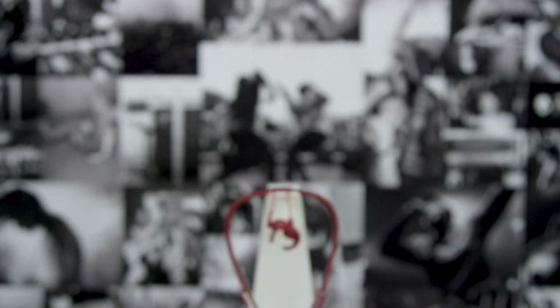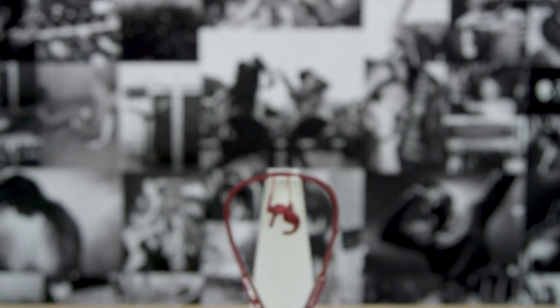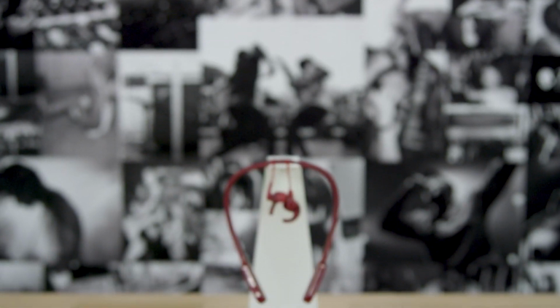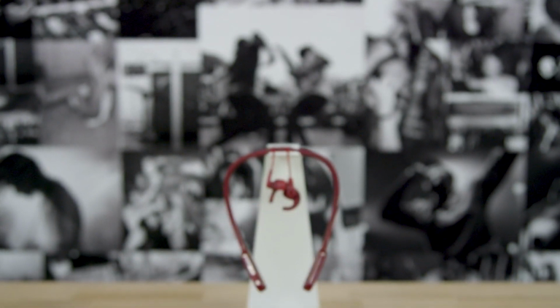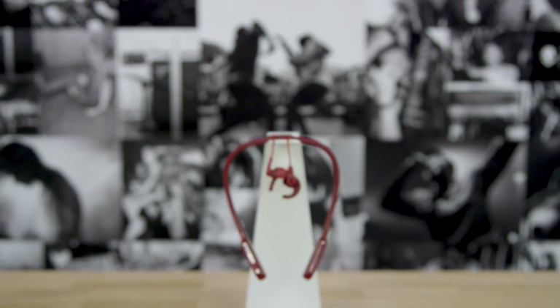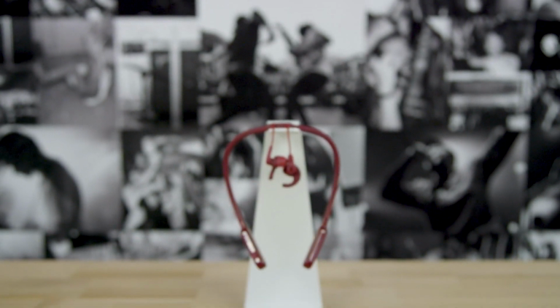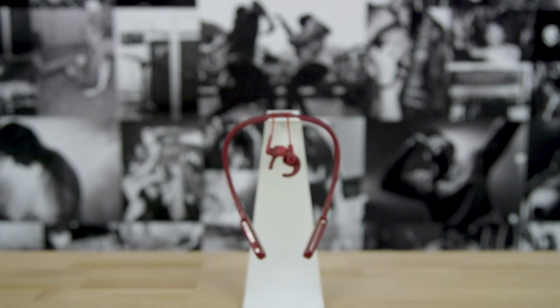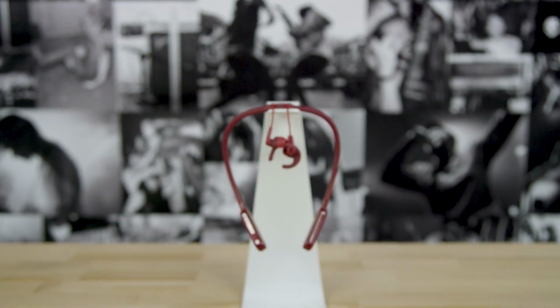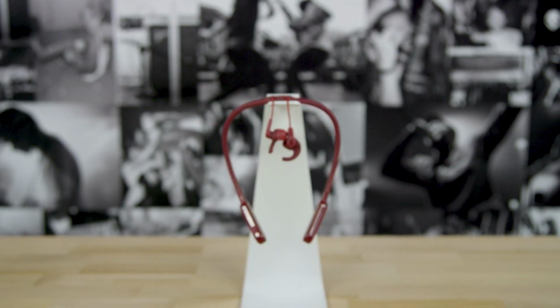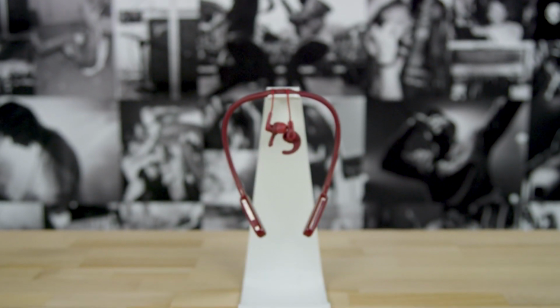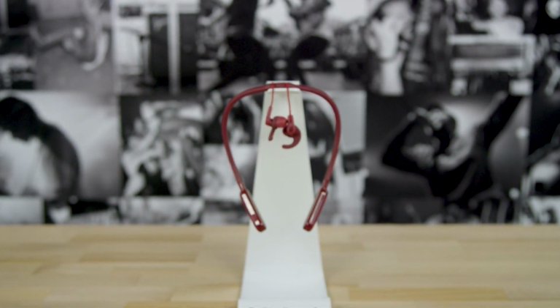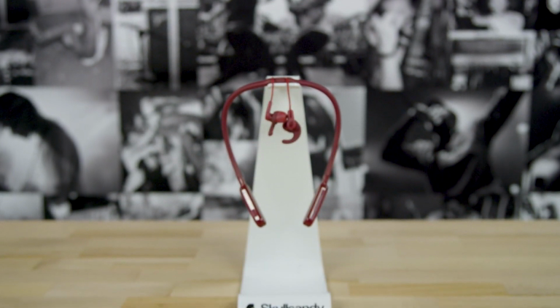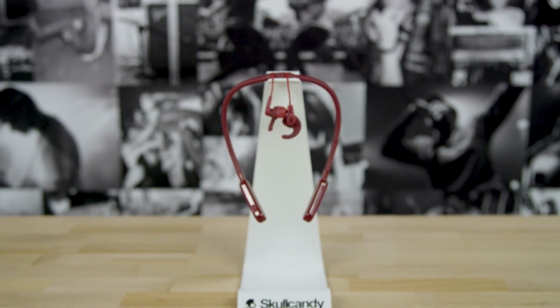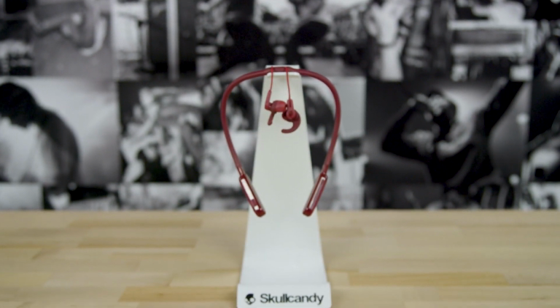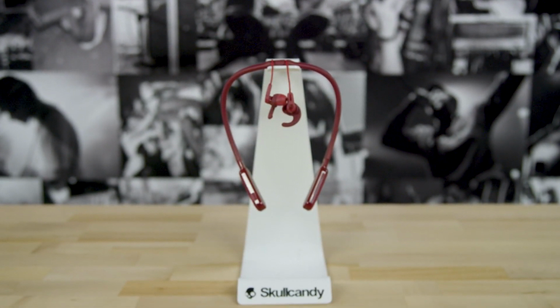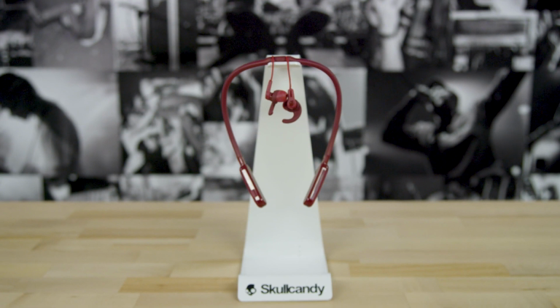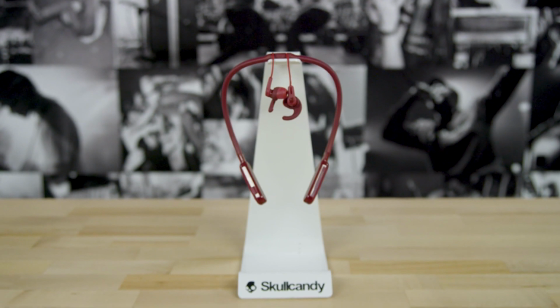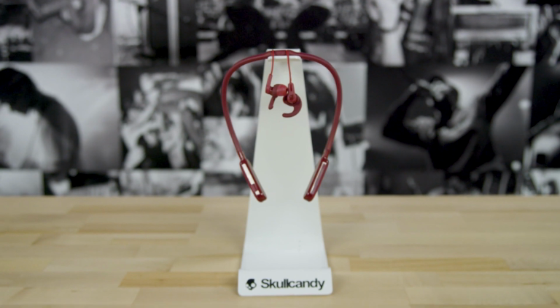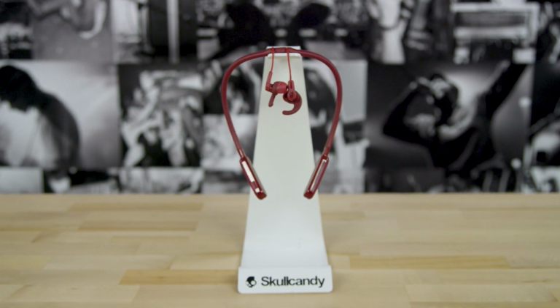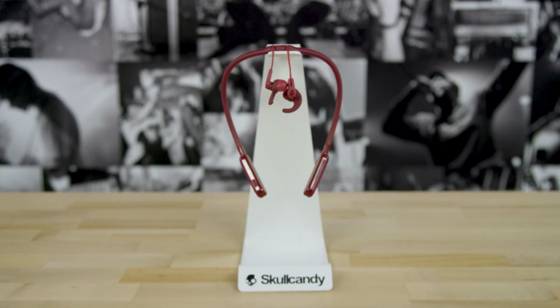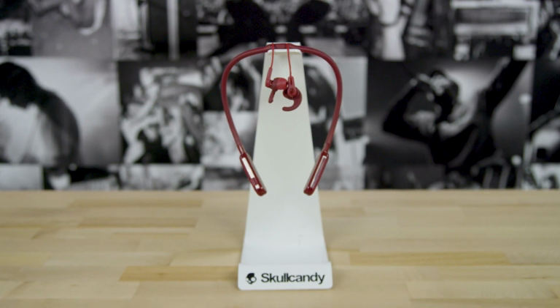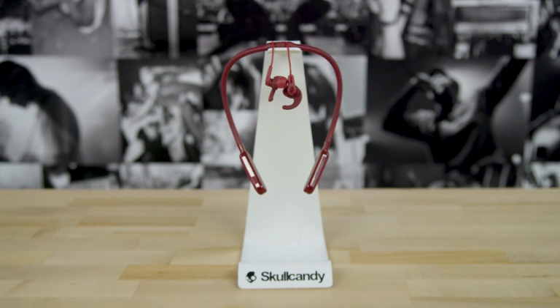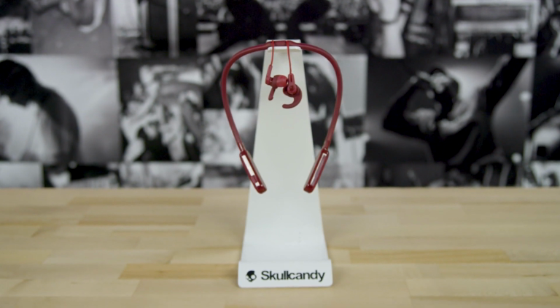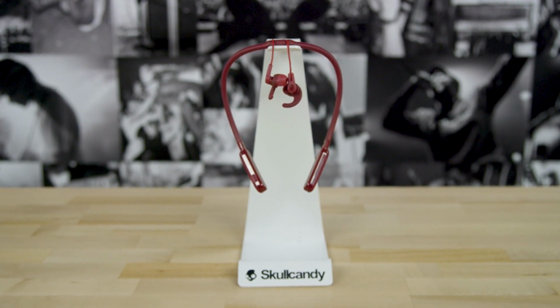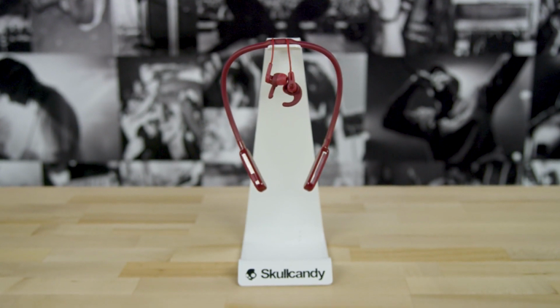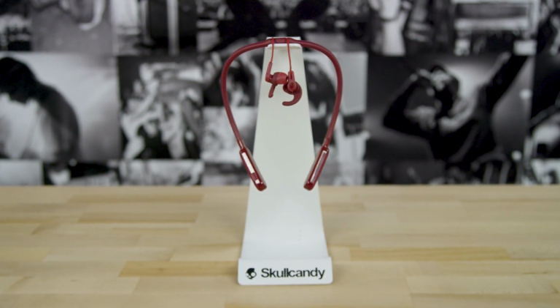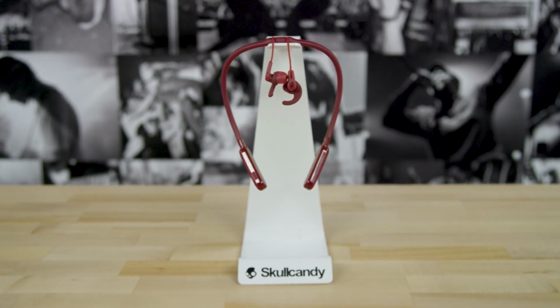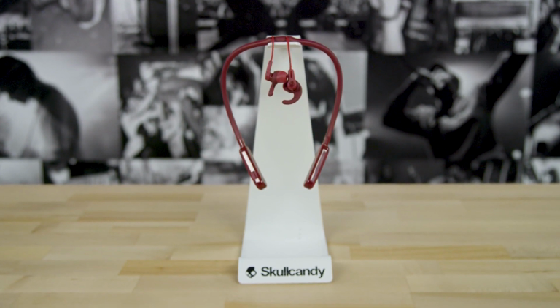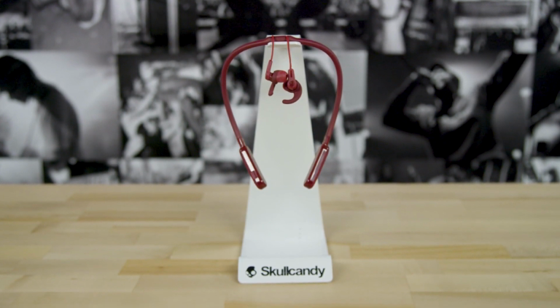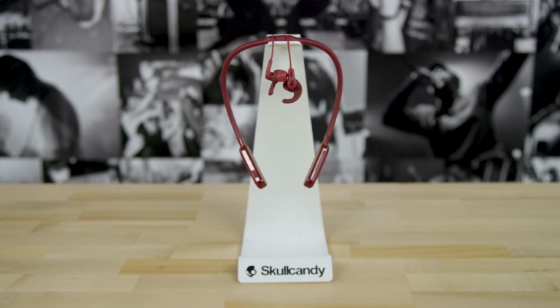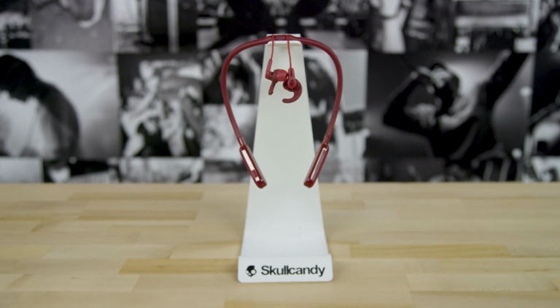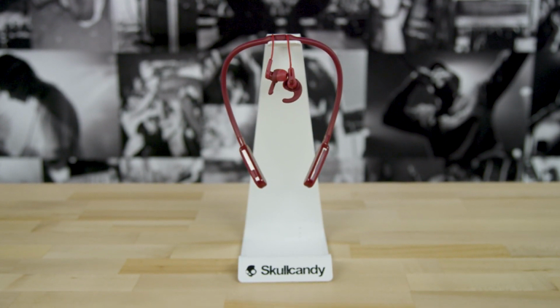If your earbuds ever don't show up on the Tile app, make sure the battery has at least a 10% charge.